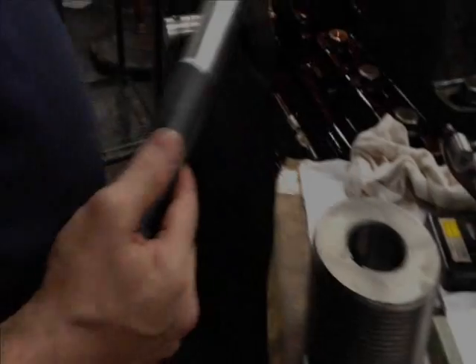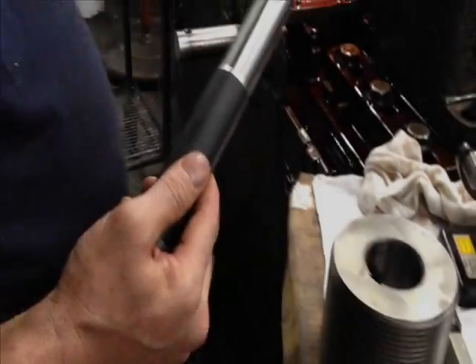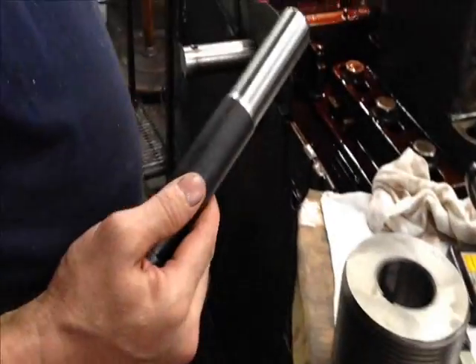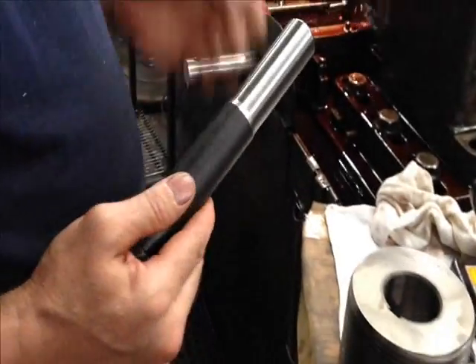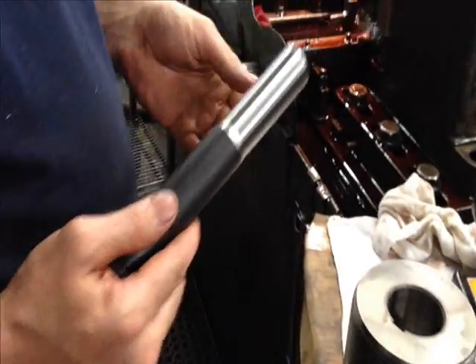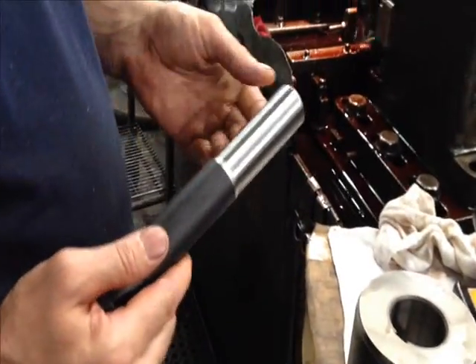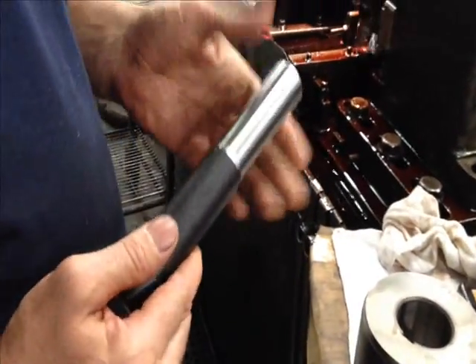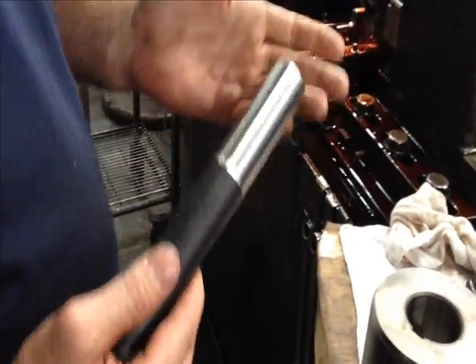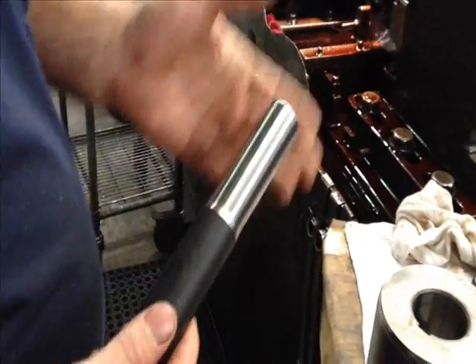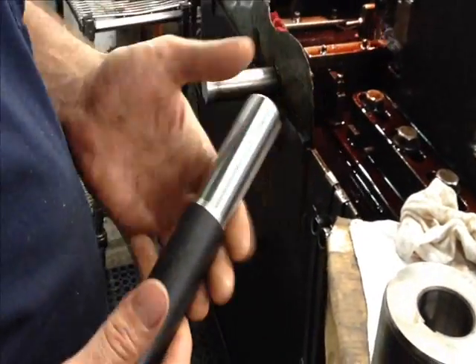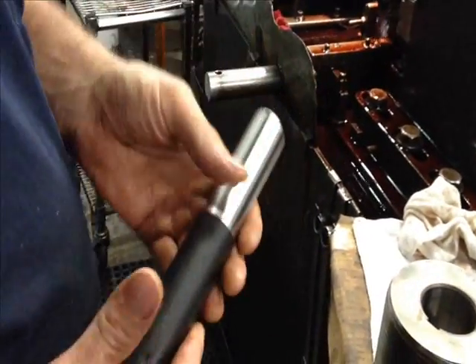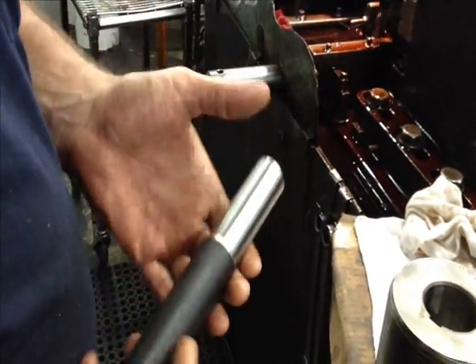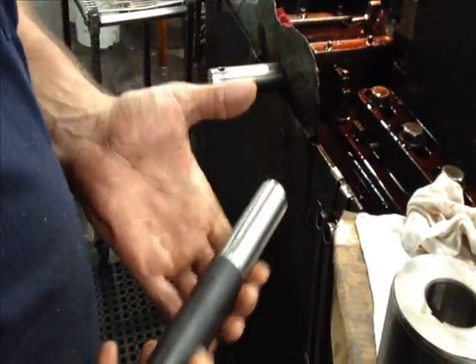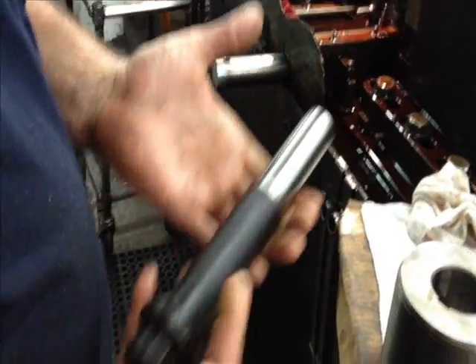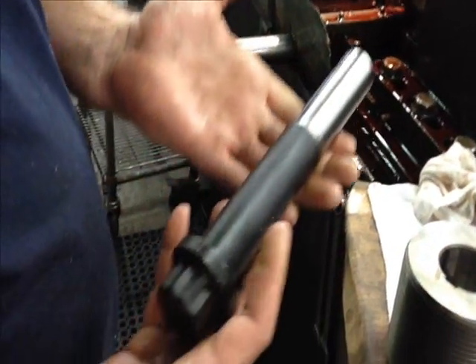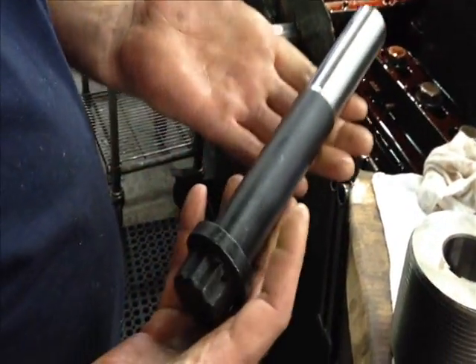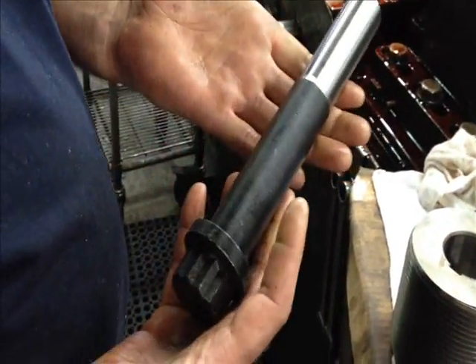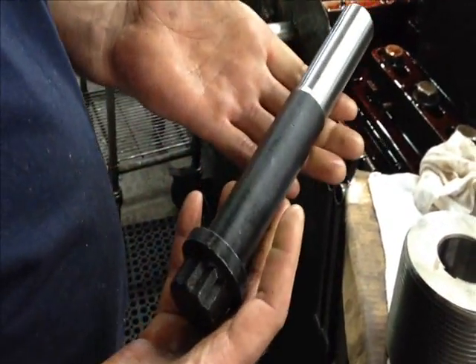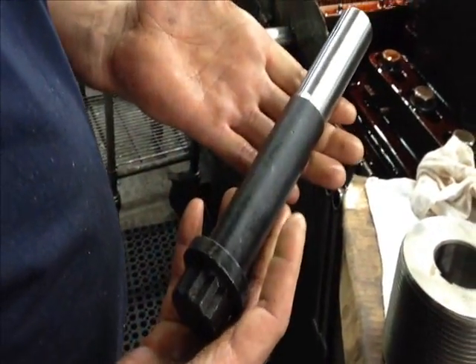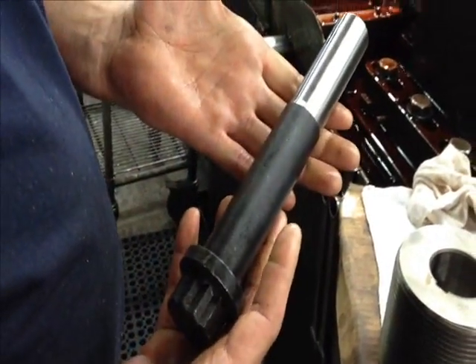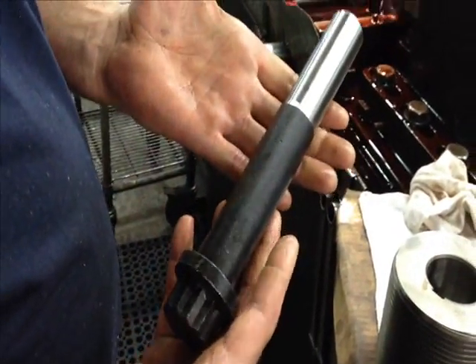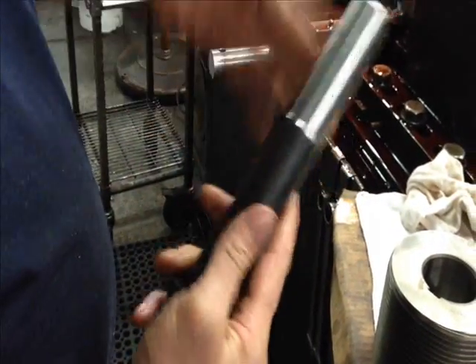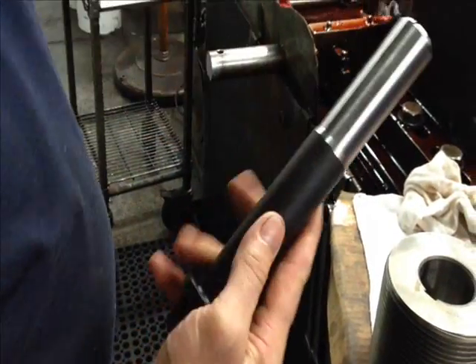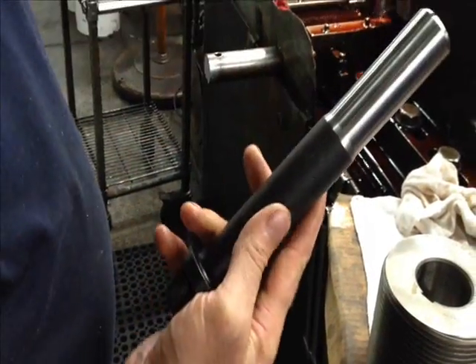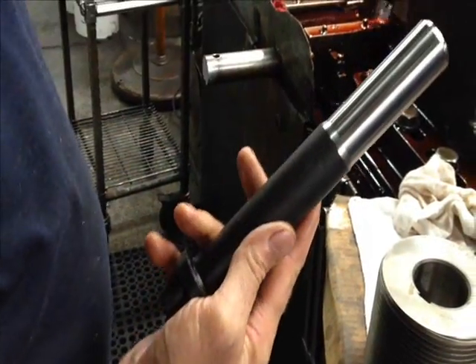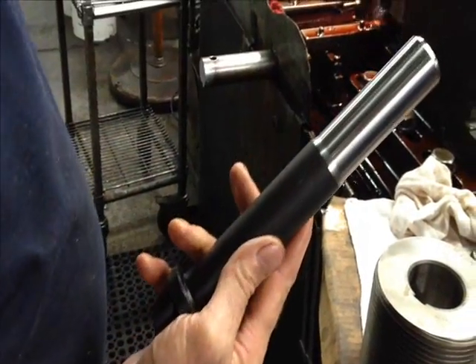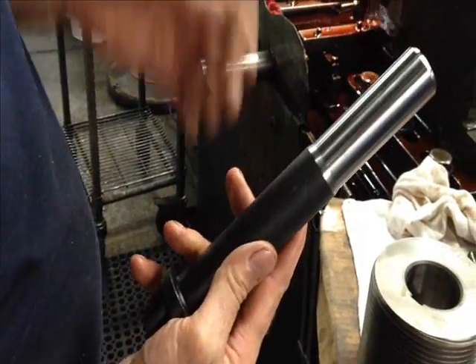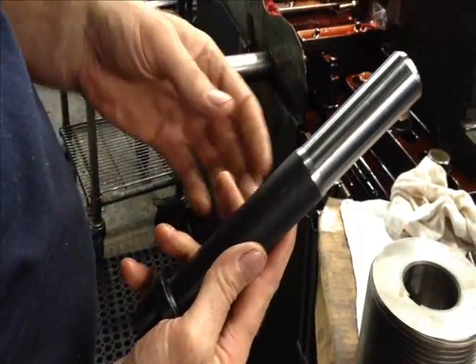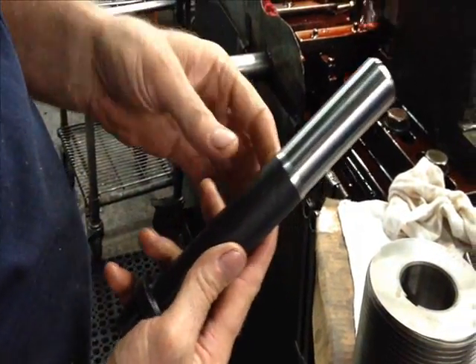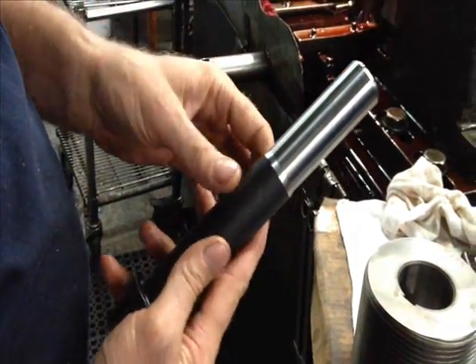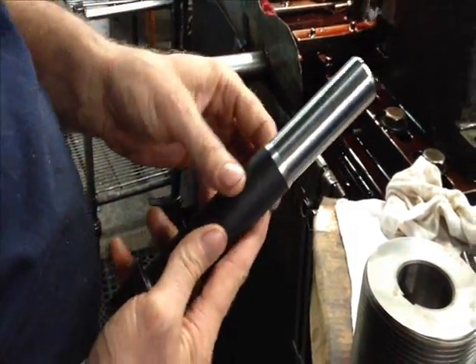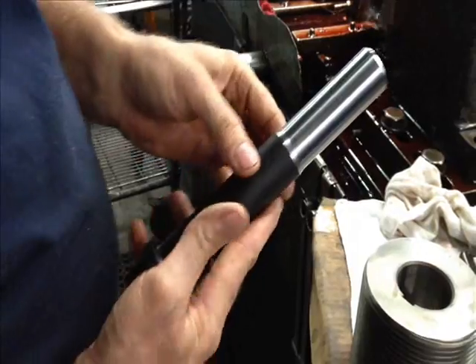Today we're going to show you a little about thread rolling, something we do a lot of here at Military and Commercial Fasteners.